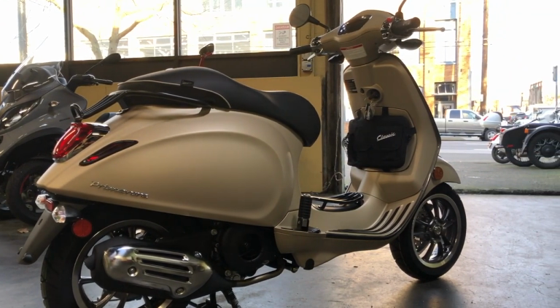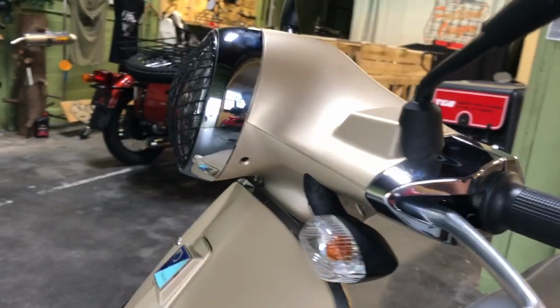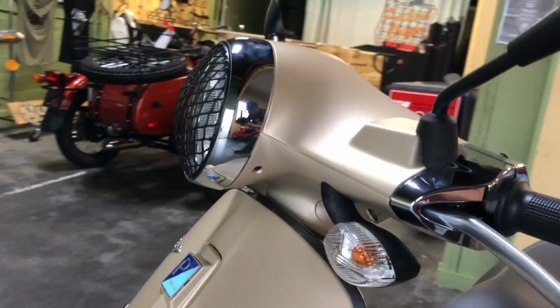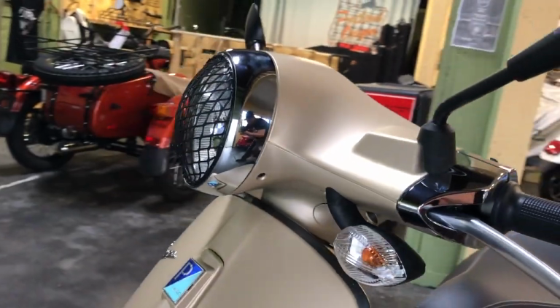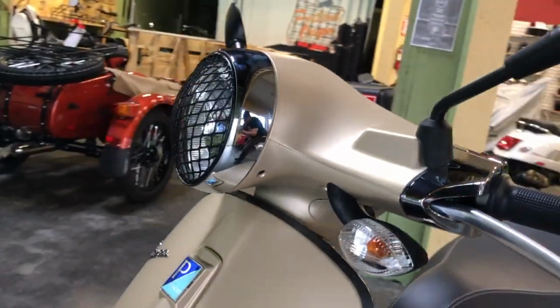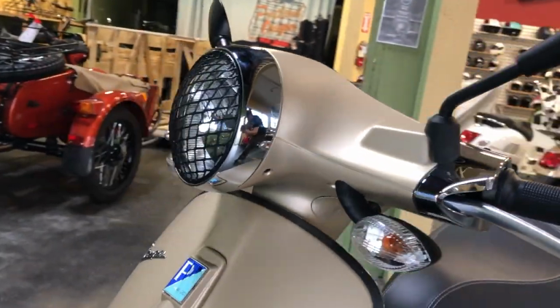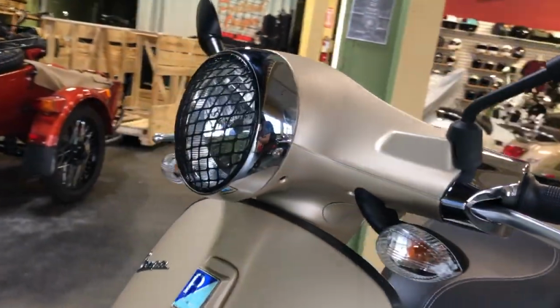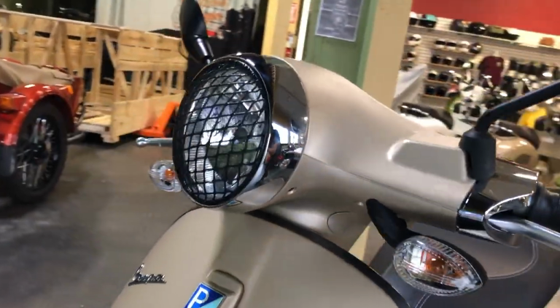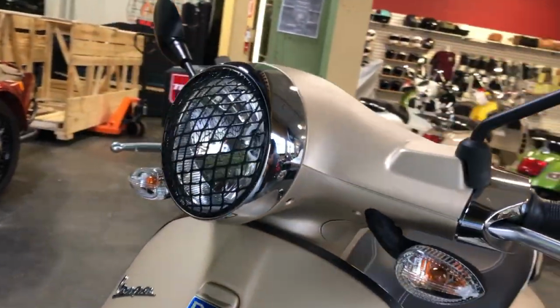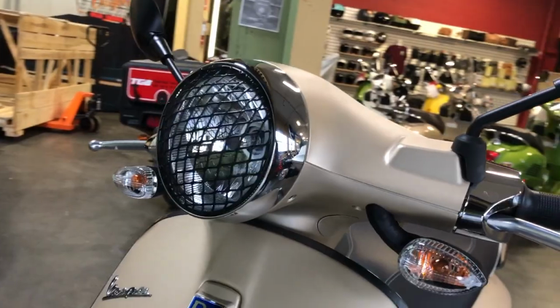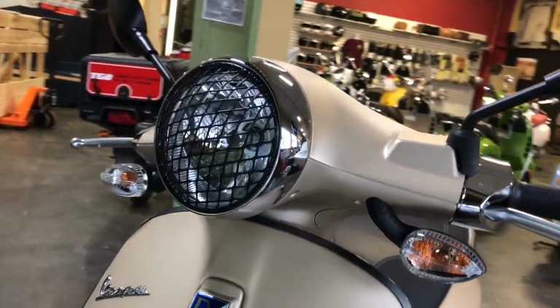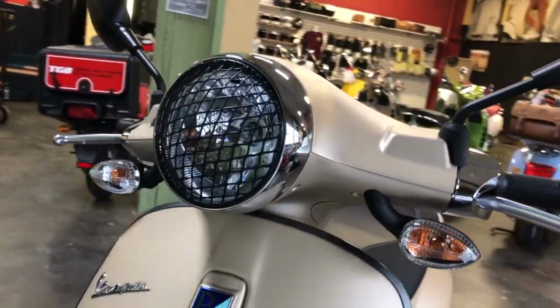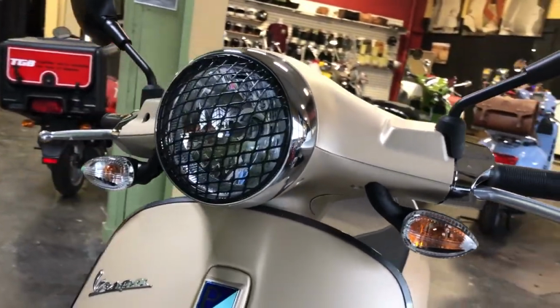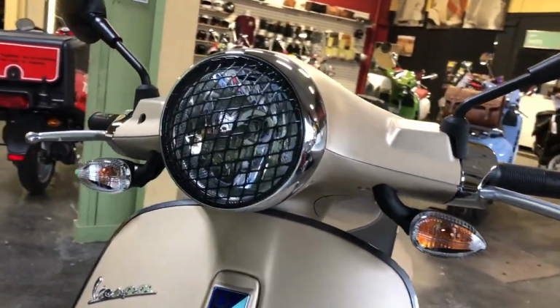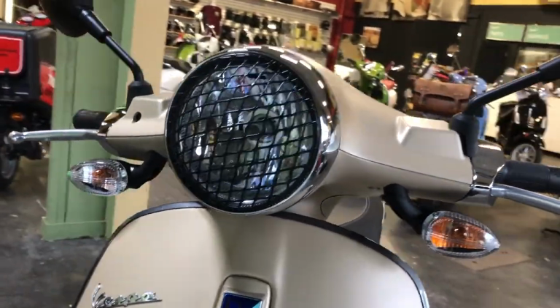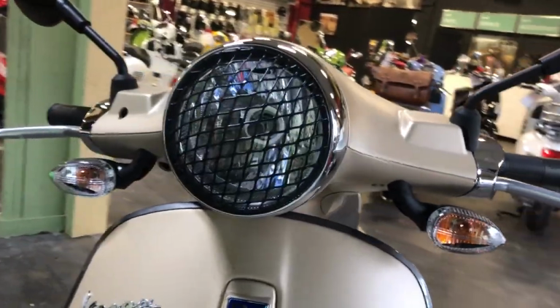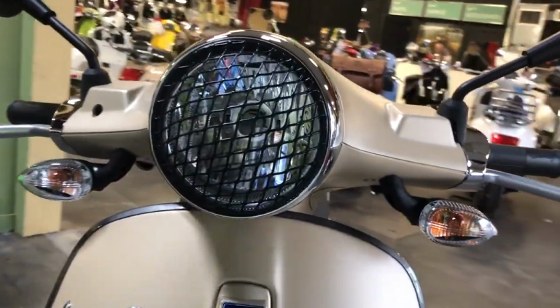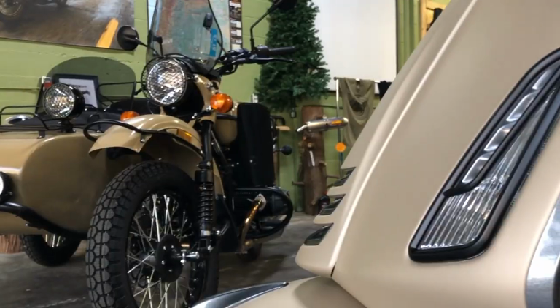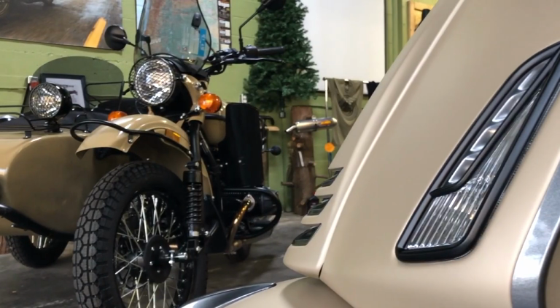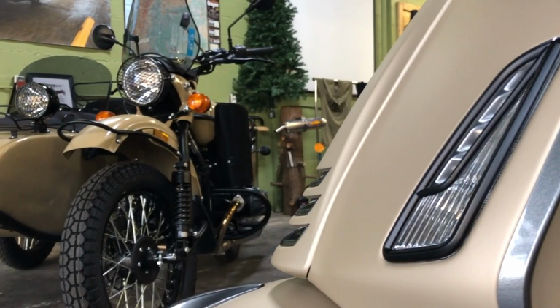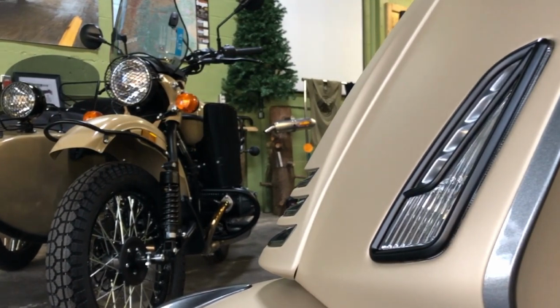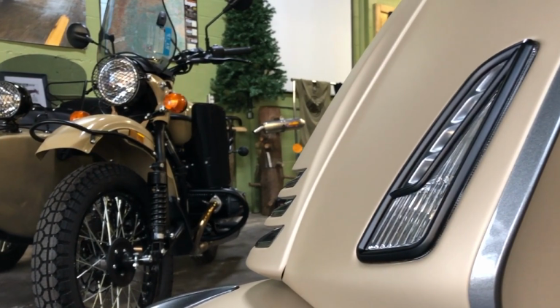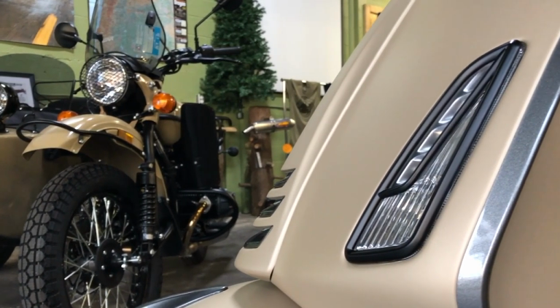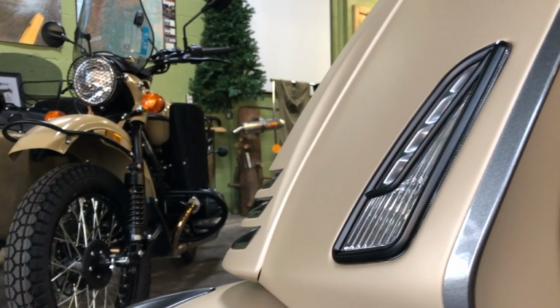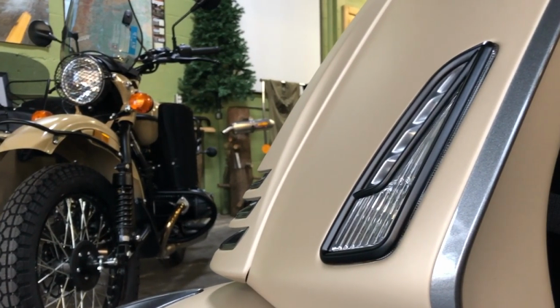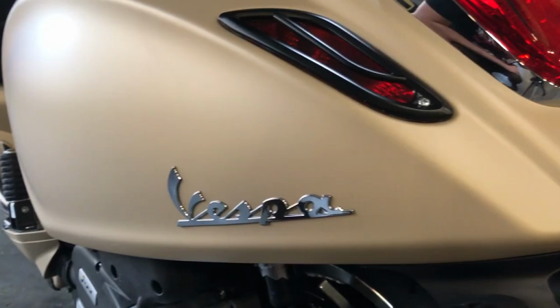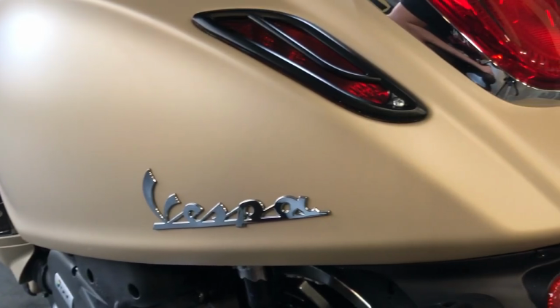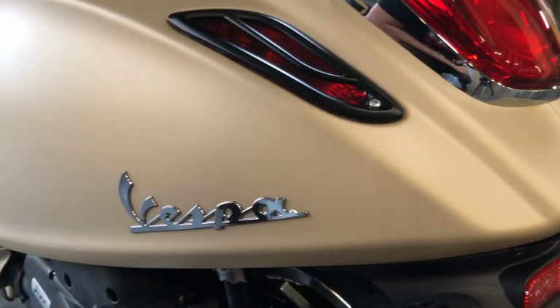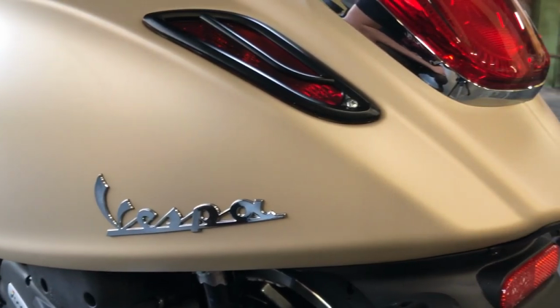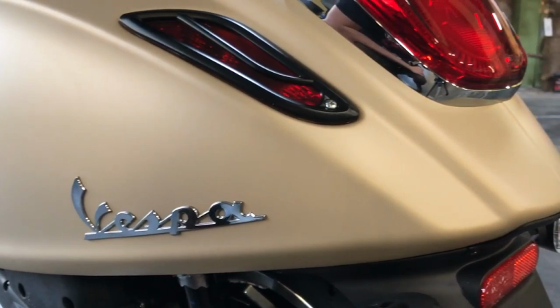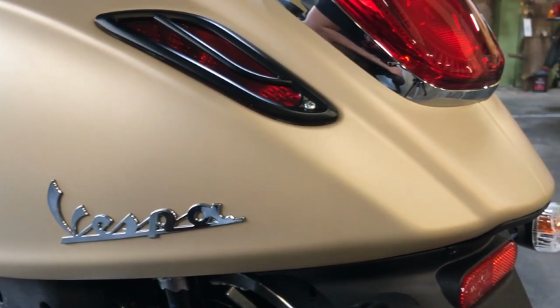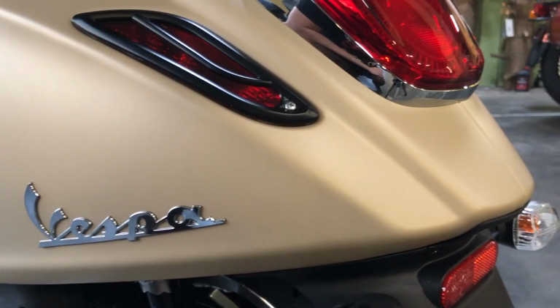To start, we custom fit a Ural headlight grille to the headlight of this bike, and that look continues on the front and rear running lights, which also have grilles.